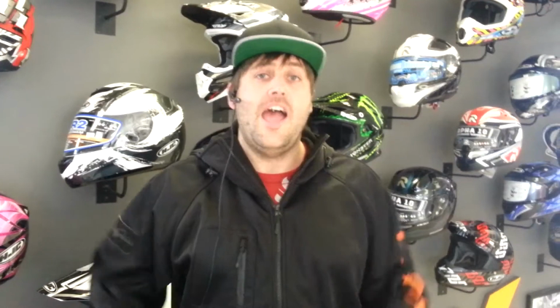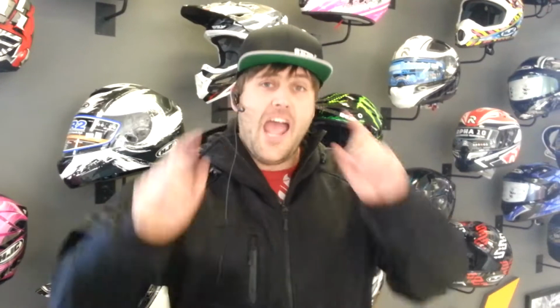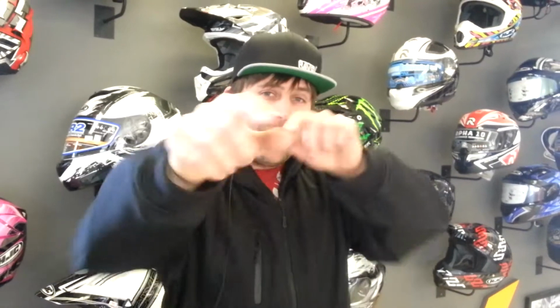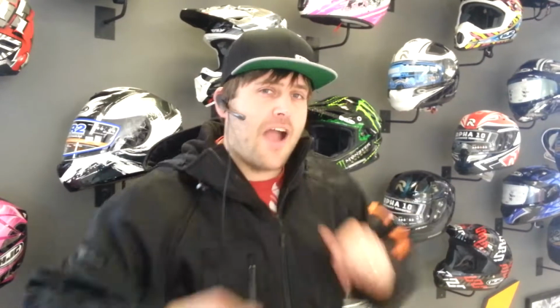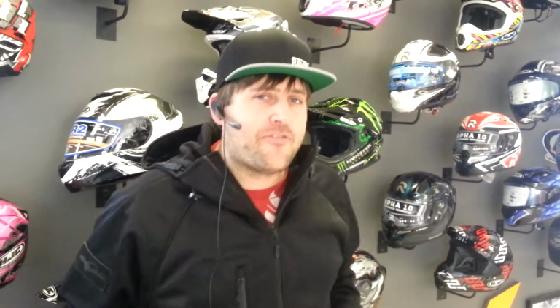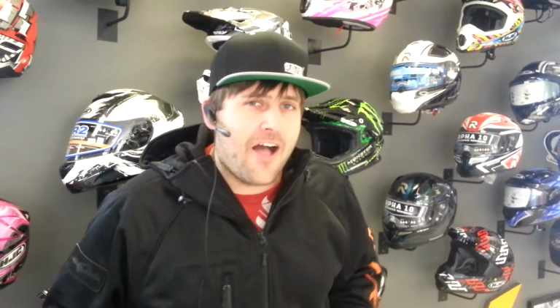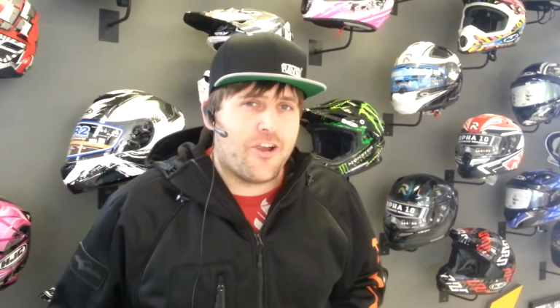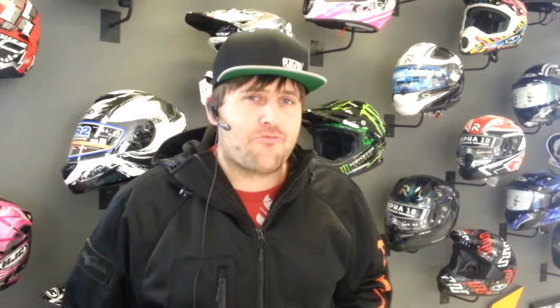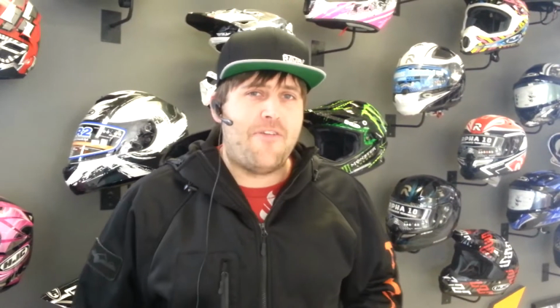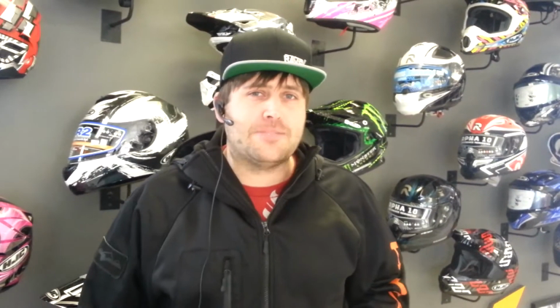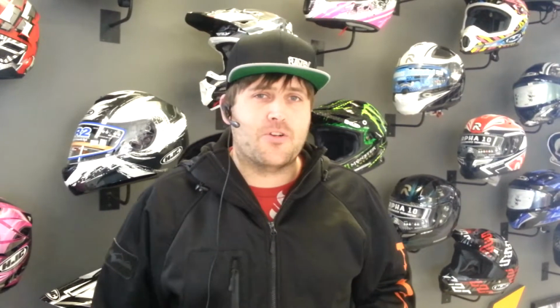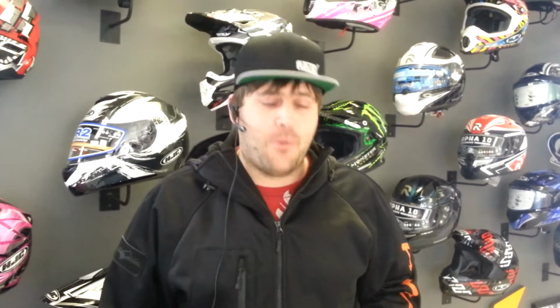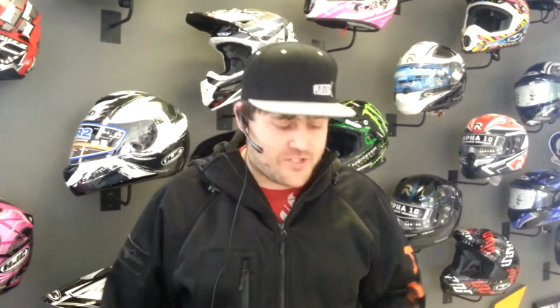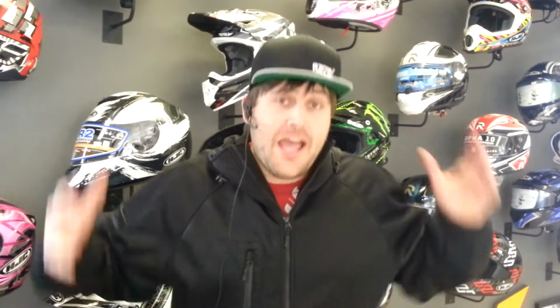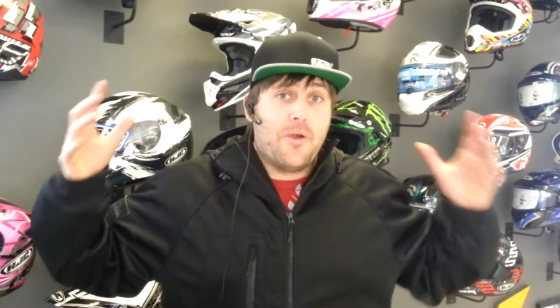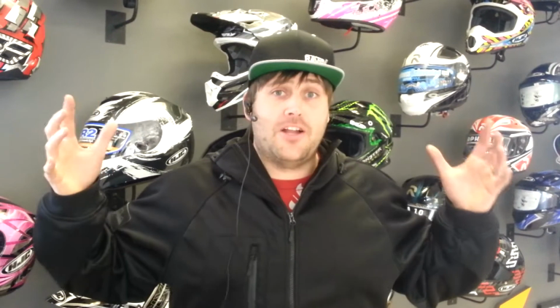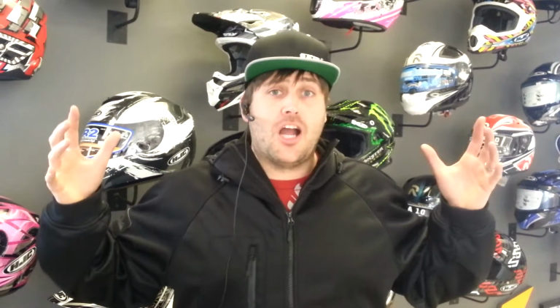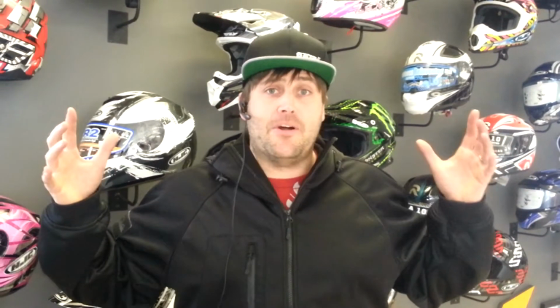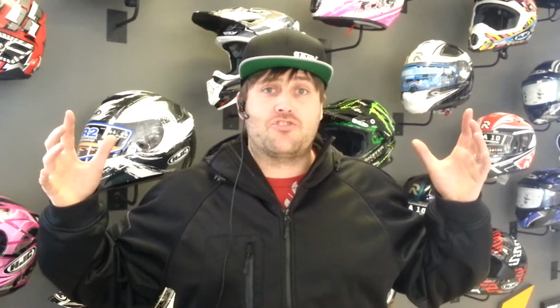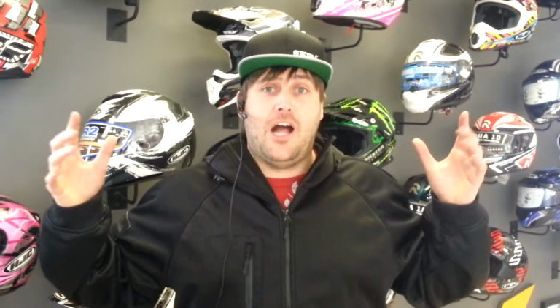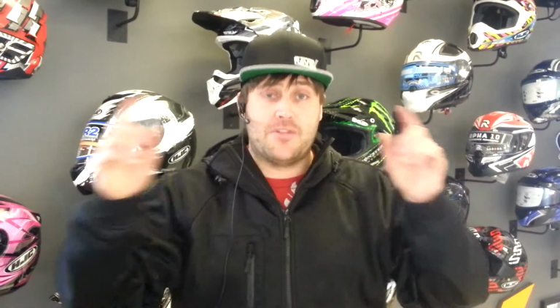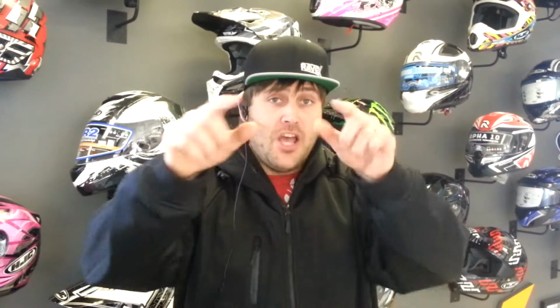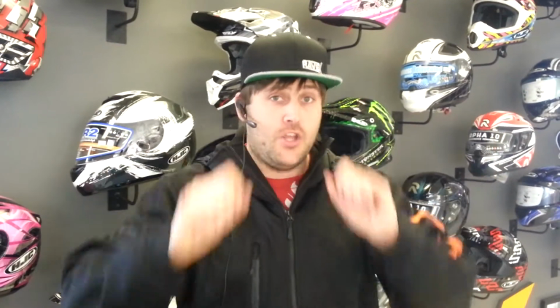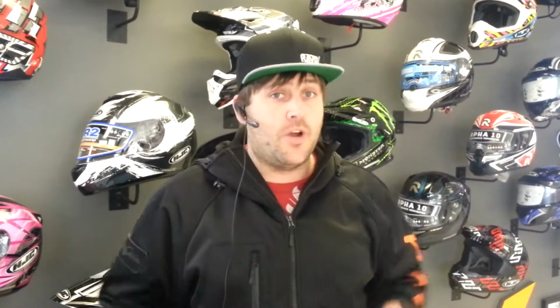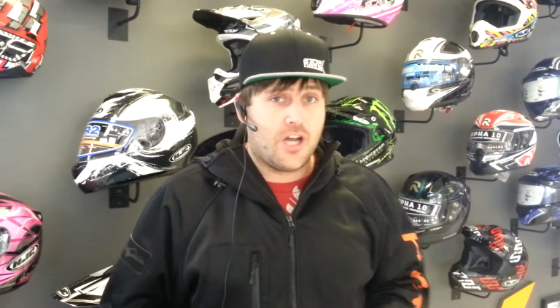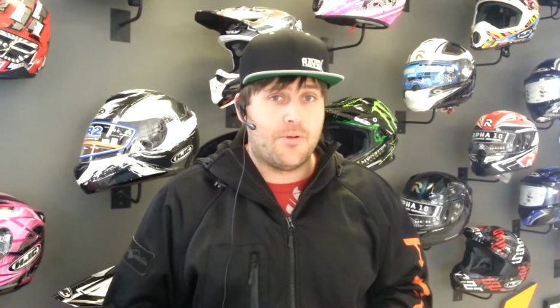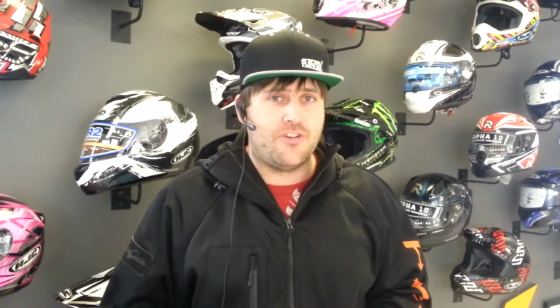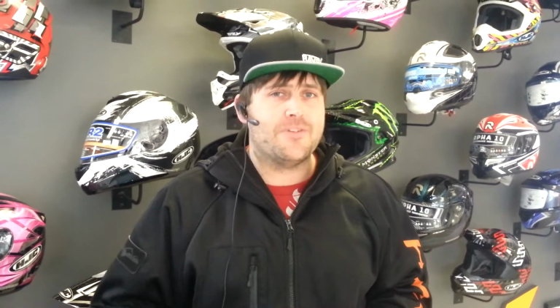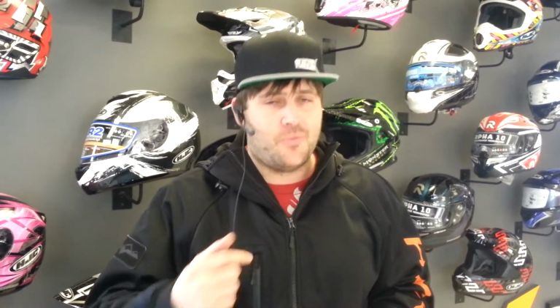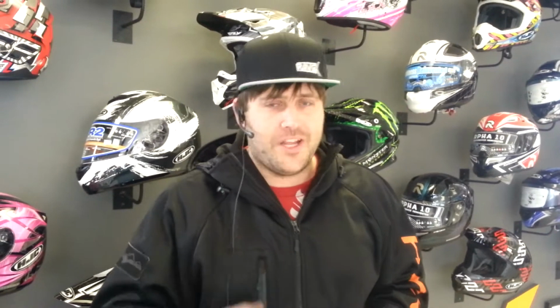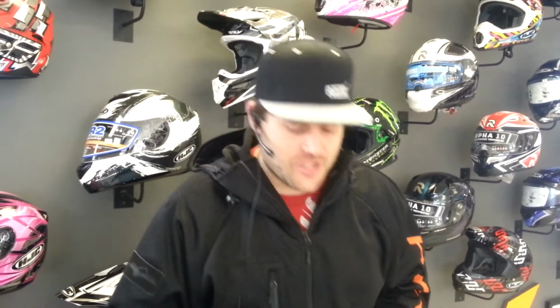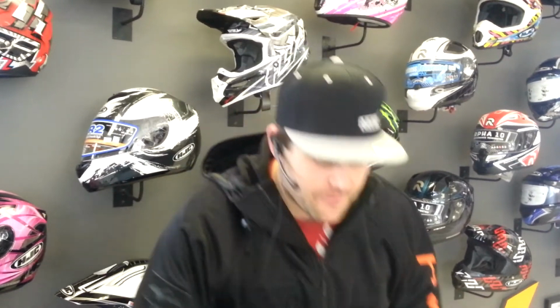Hey everybody, Ralph Gallagher here at Ravex Motorsports. We're here to talk about street helmets. You want to talk about street helmets? We got you covered.